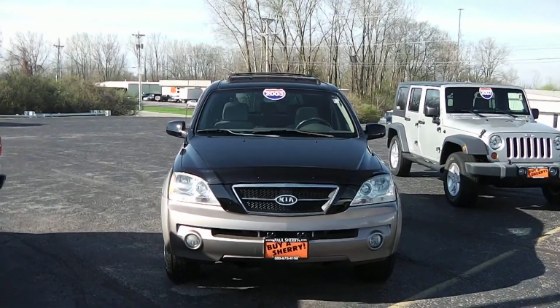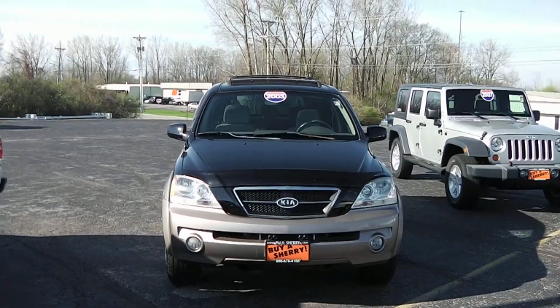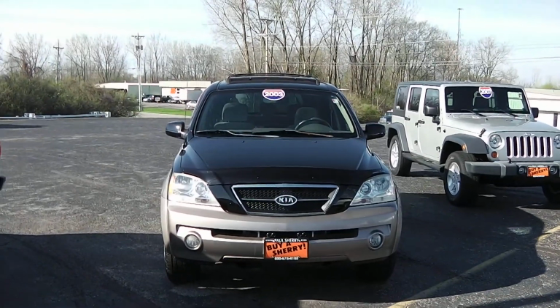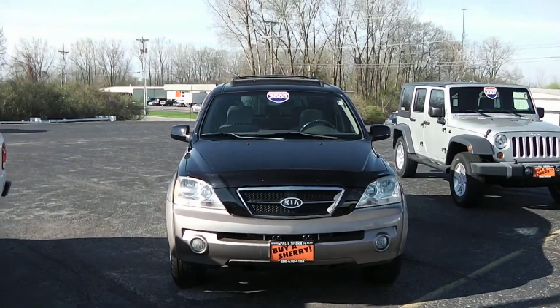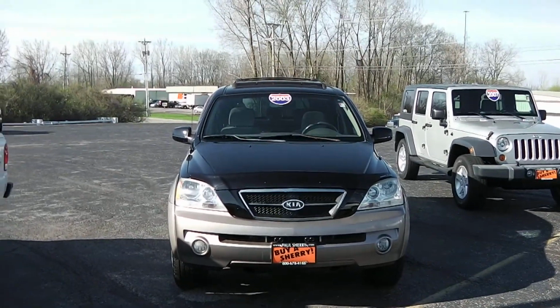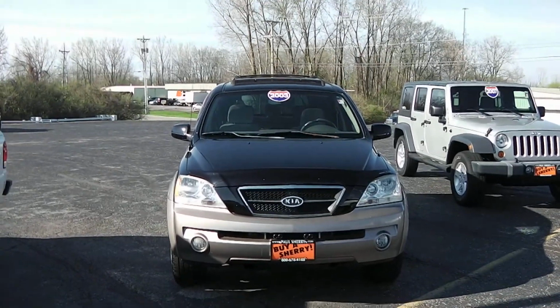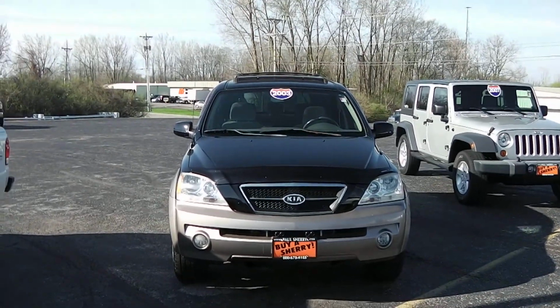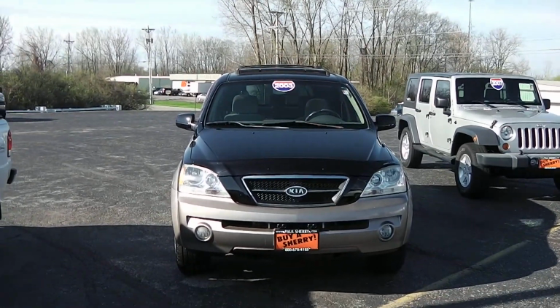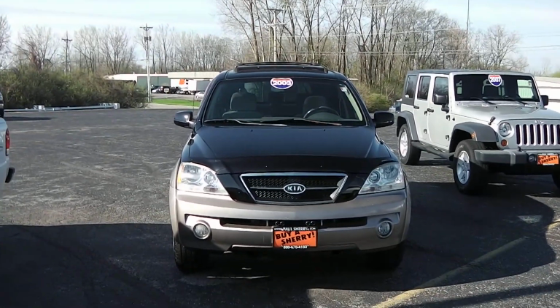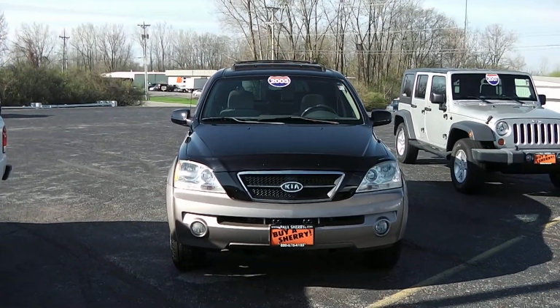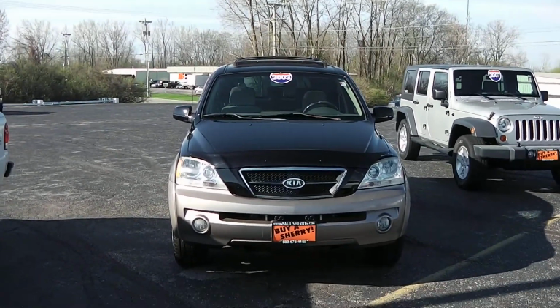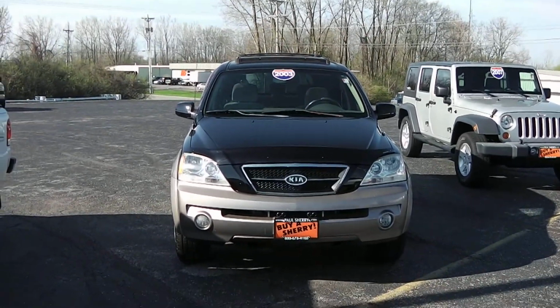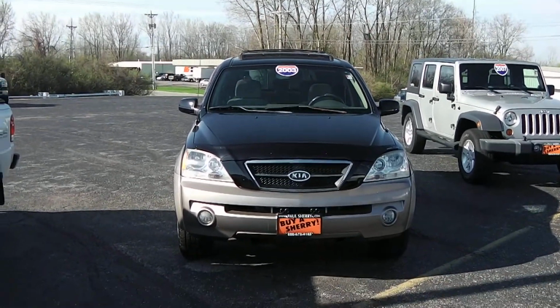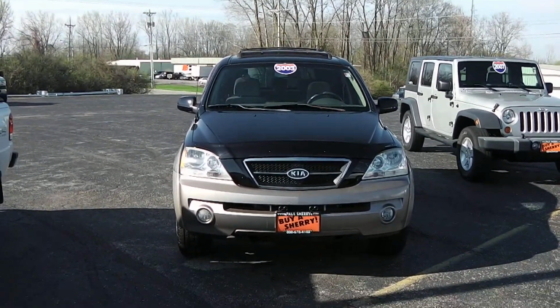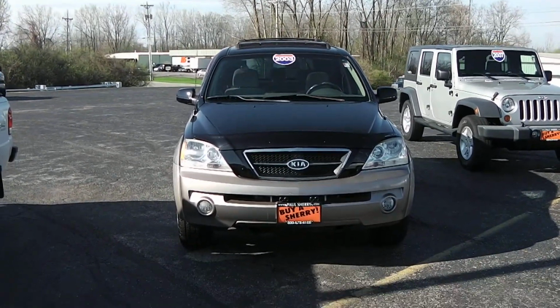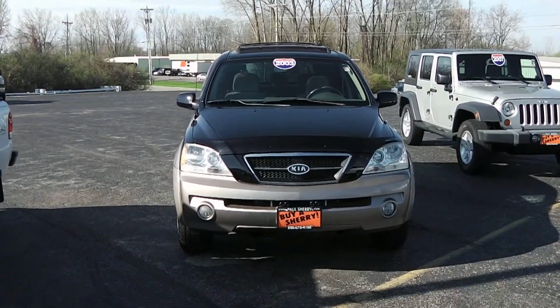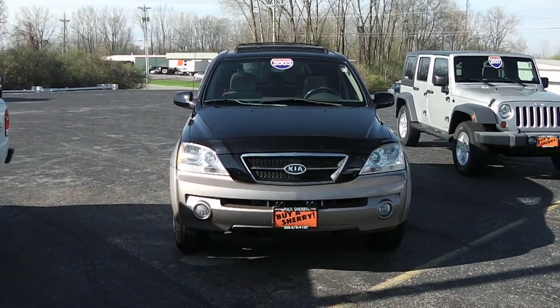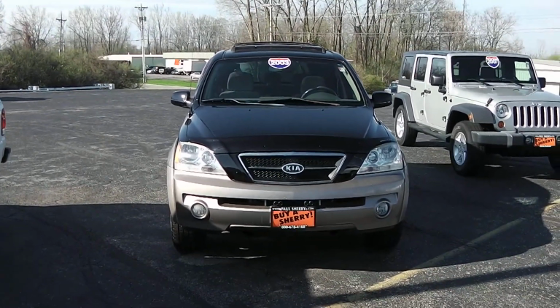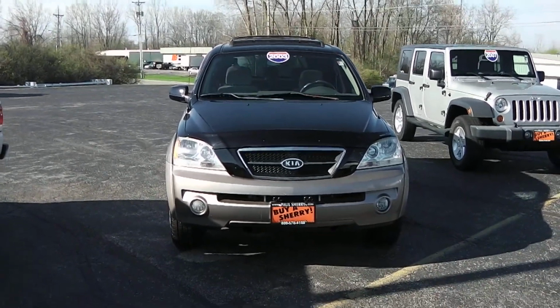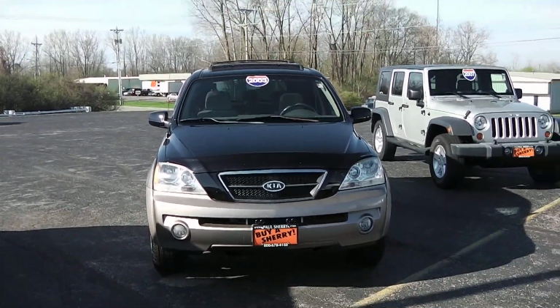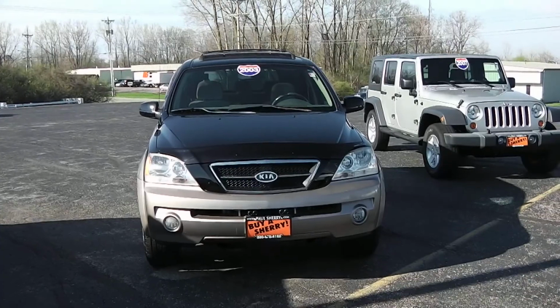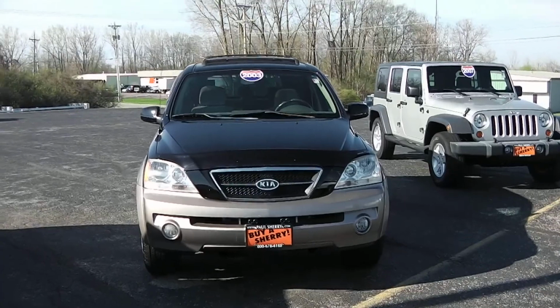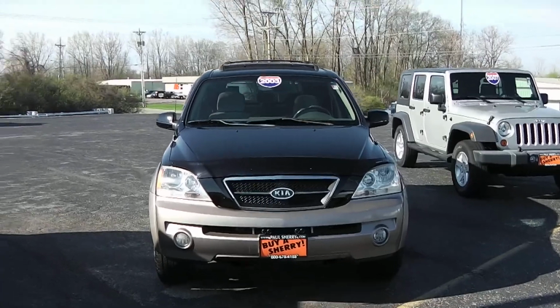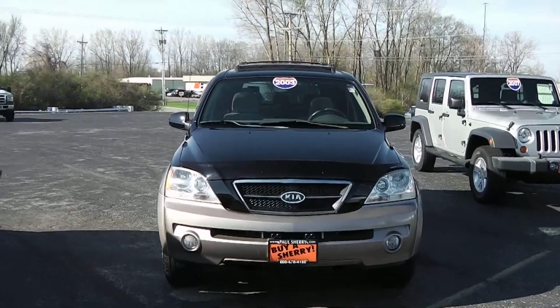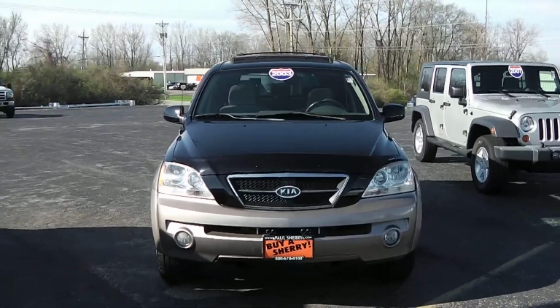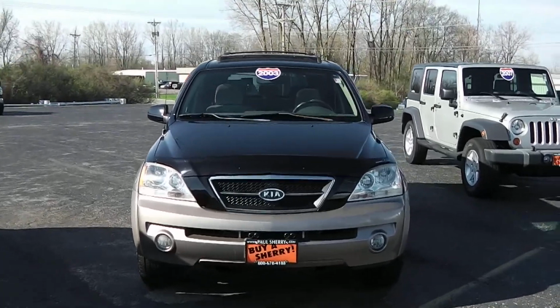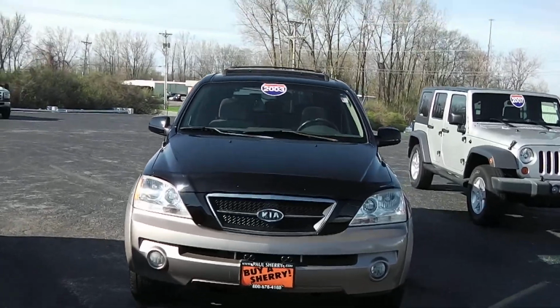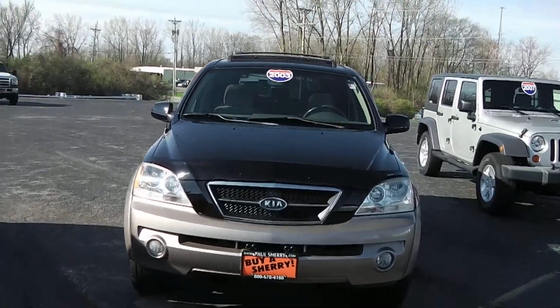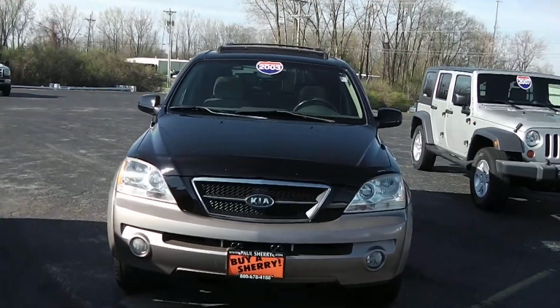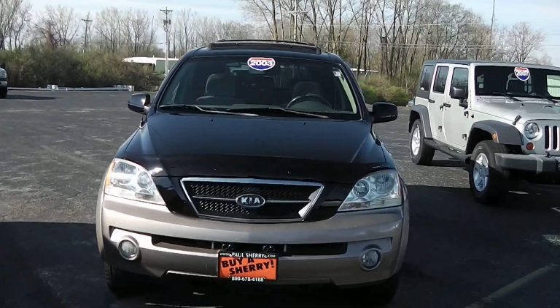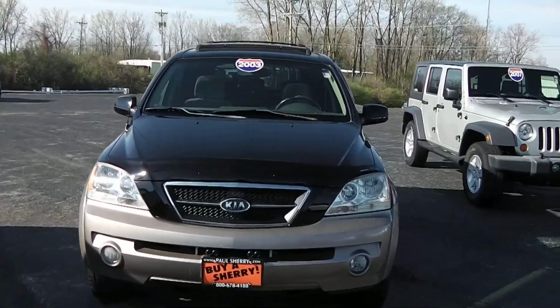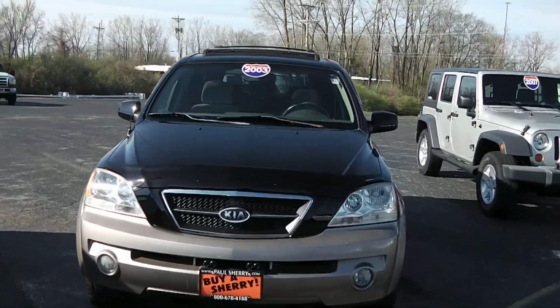What we've got is a 2000 Kia Sorento. It was a local trade-in. It's black in color.